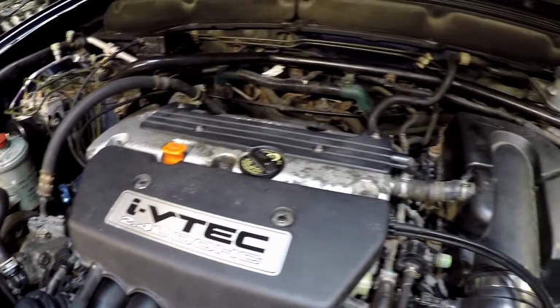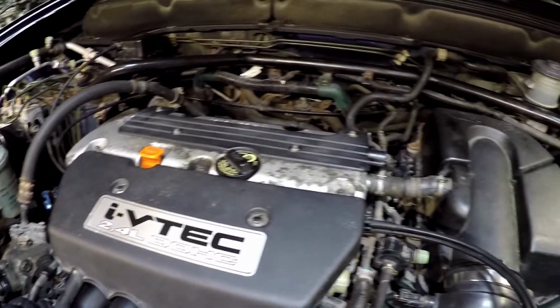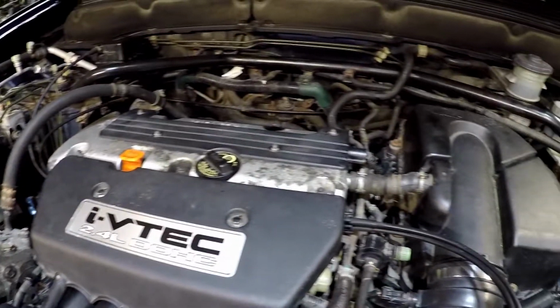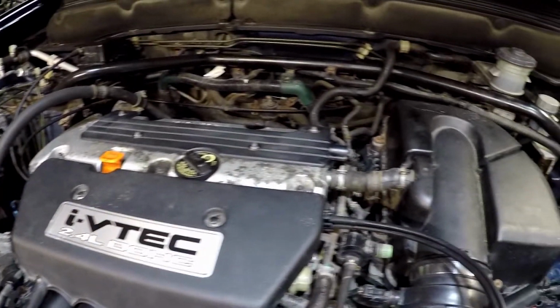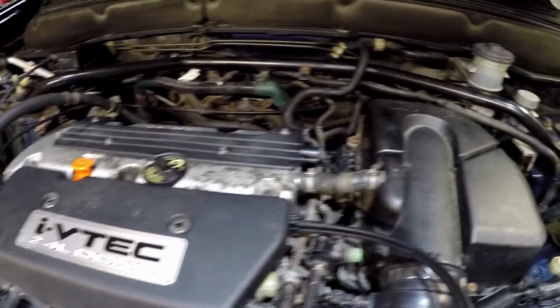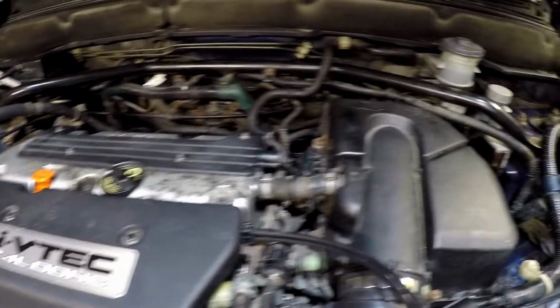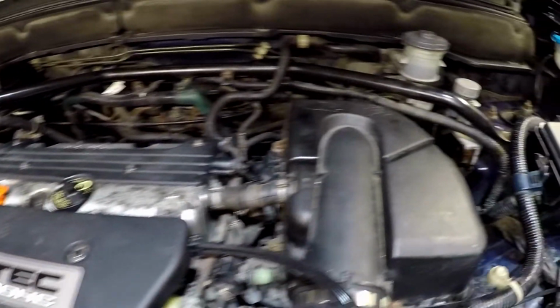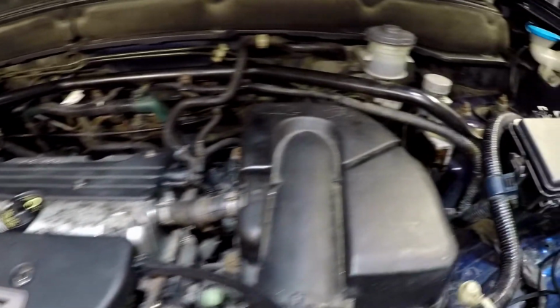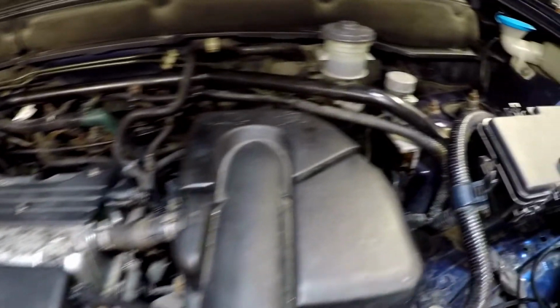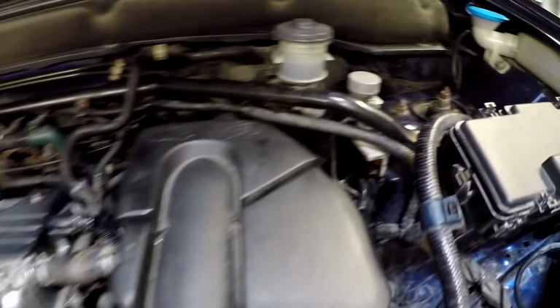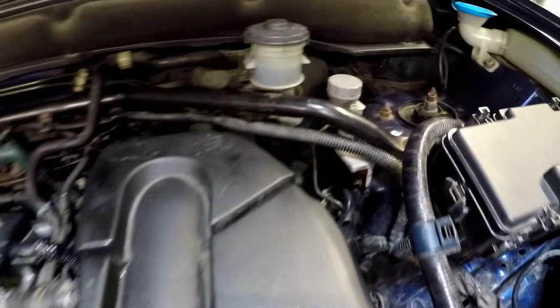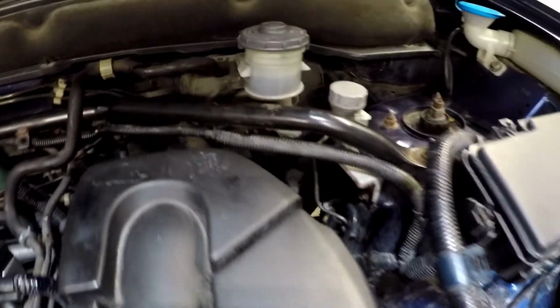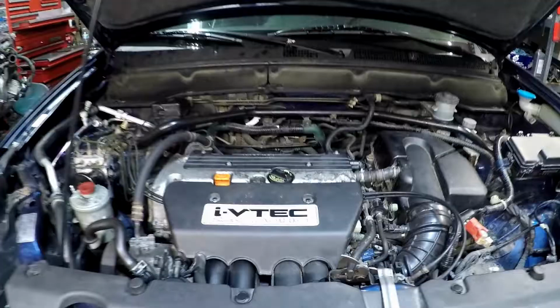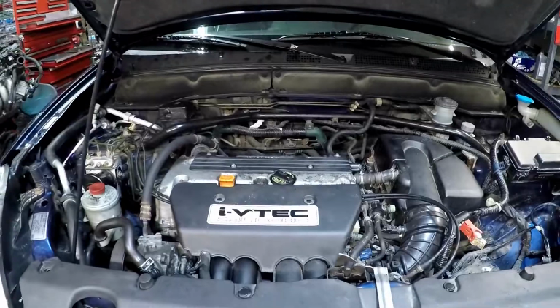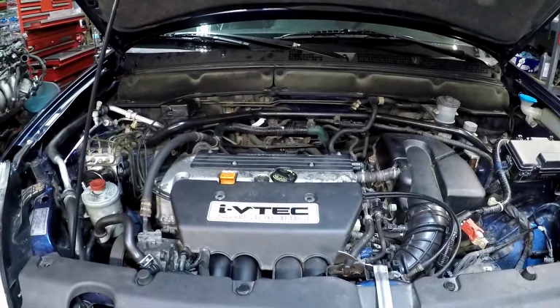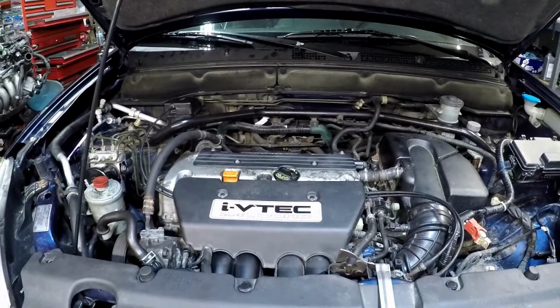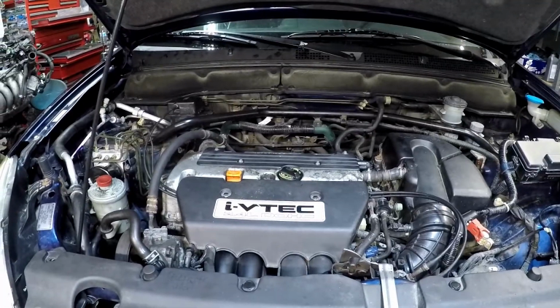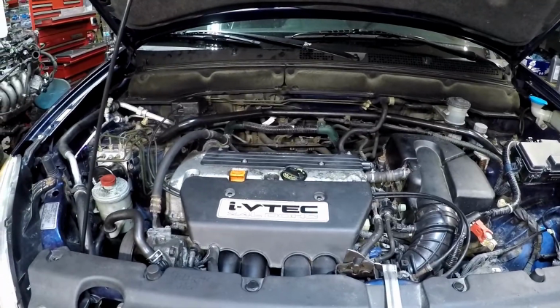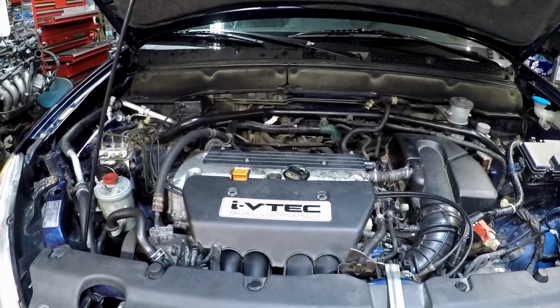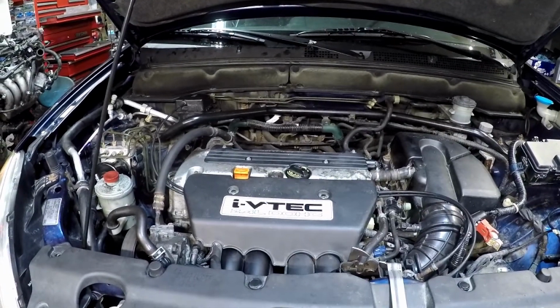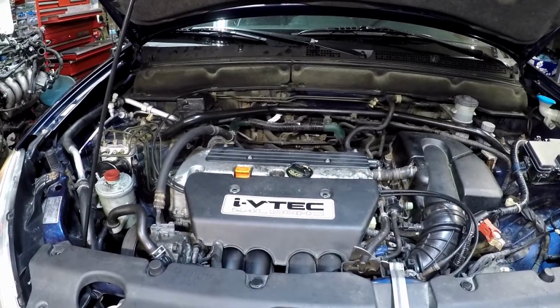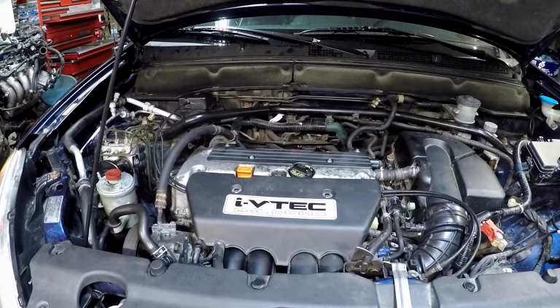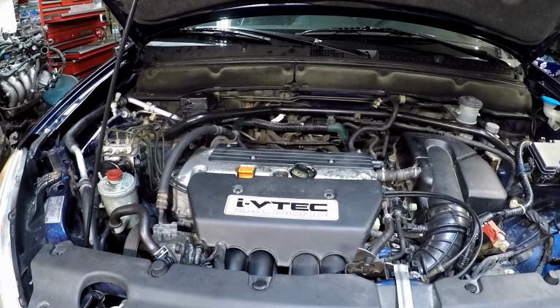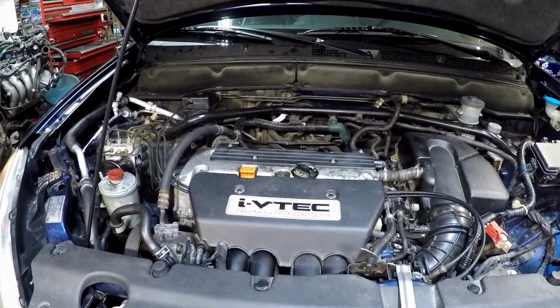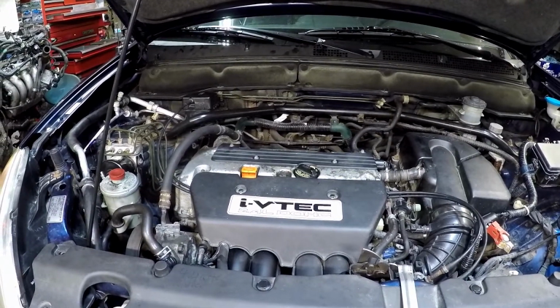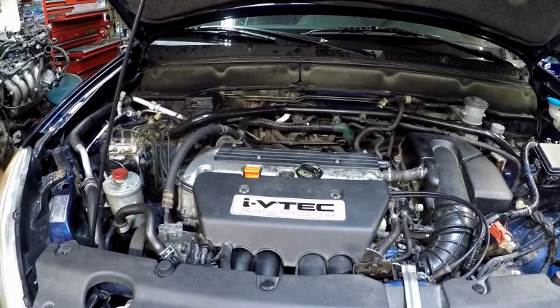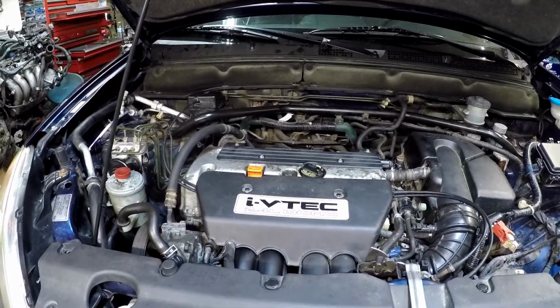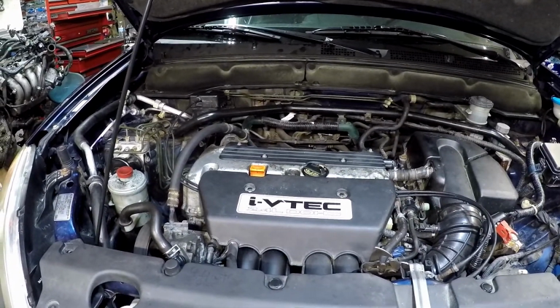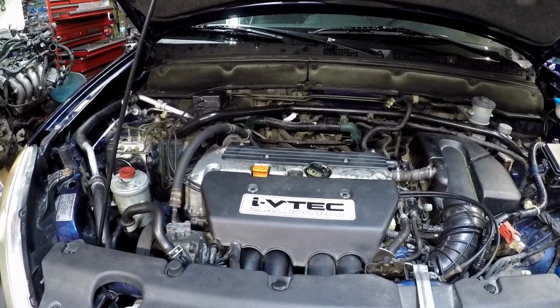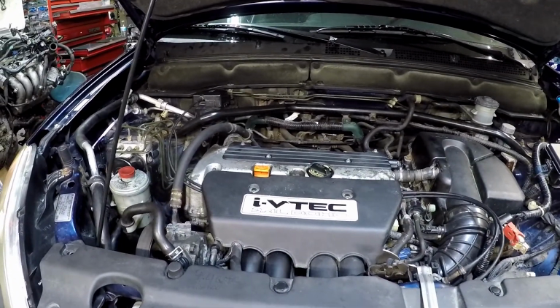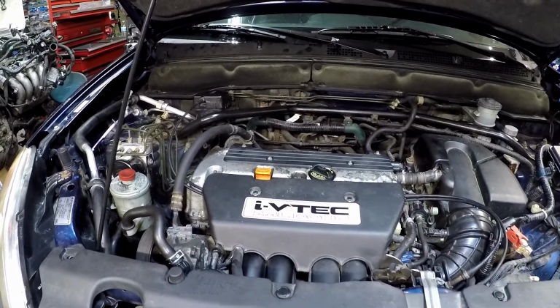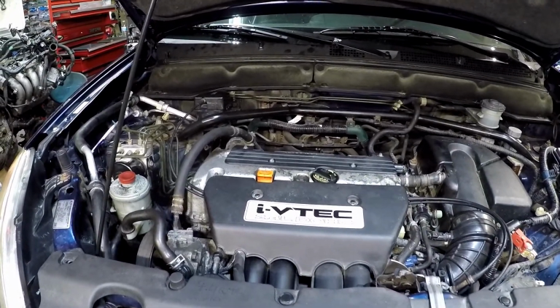Everything looks like it's back in there. We need to put the wheels back on and get some oil, and then we'll be good for a test drive.